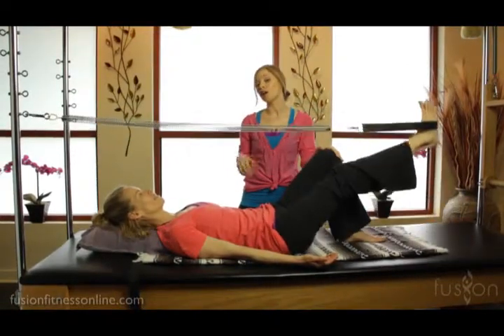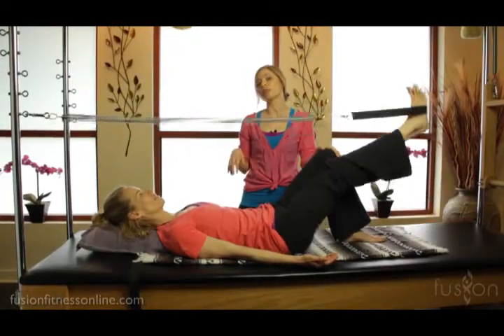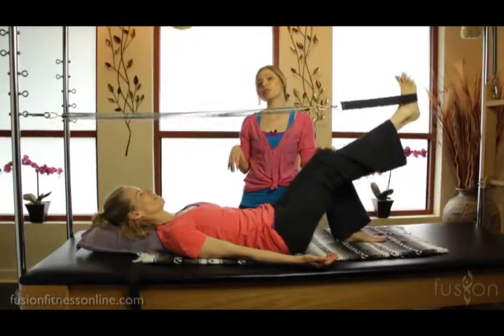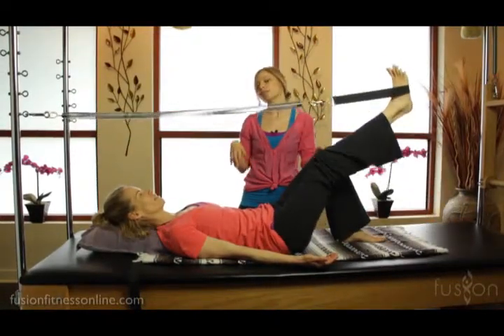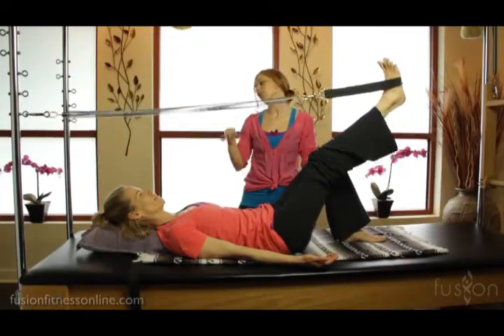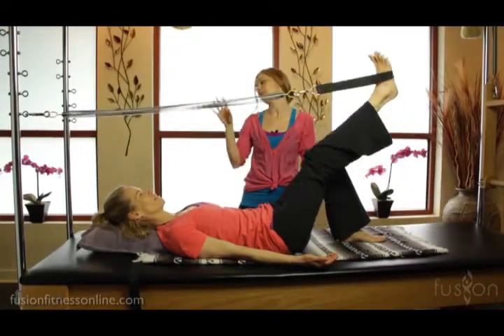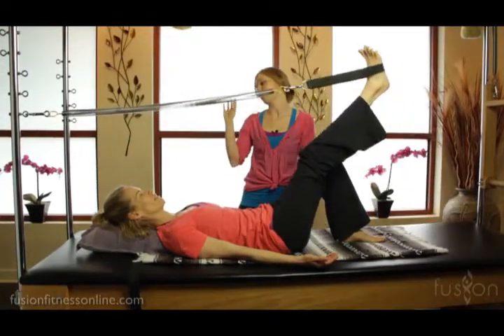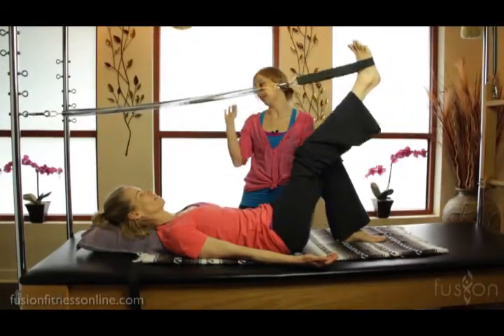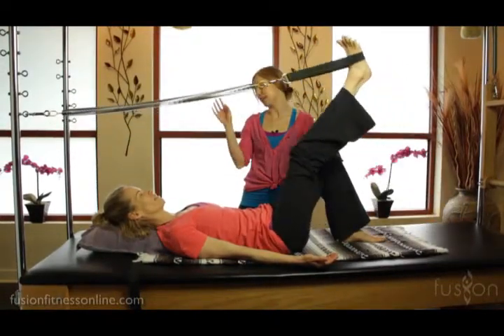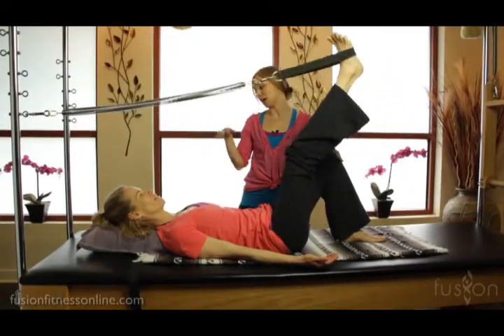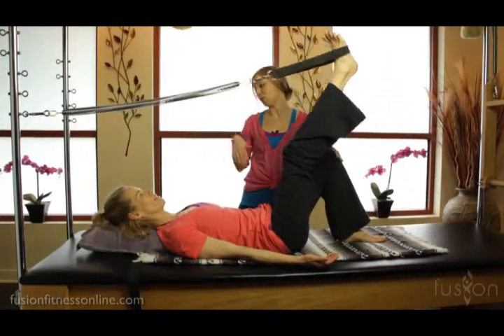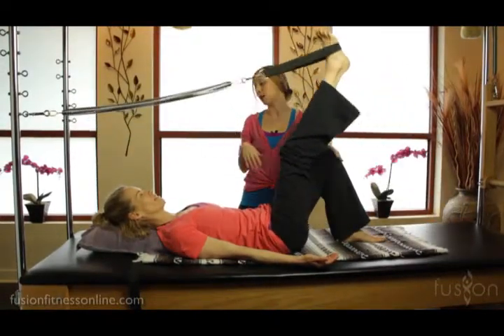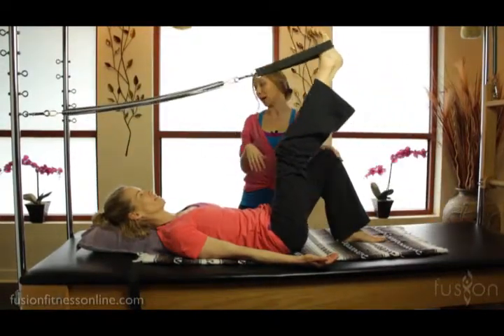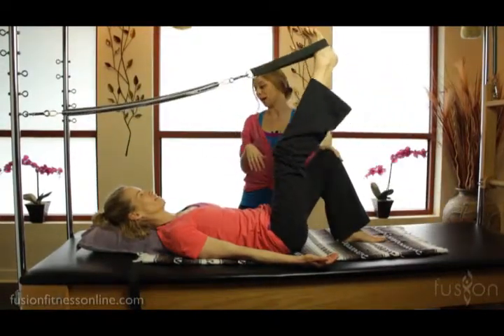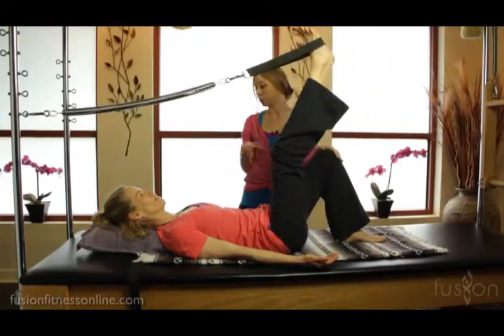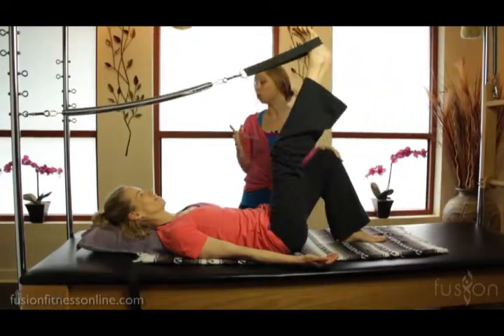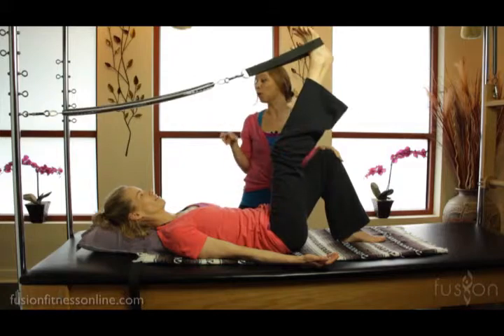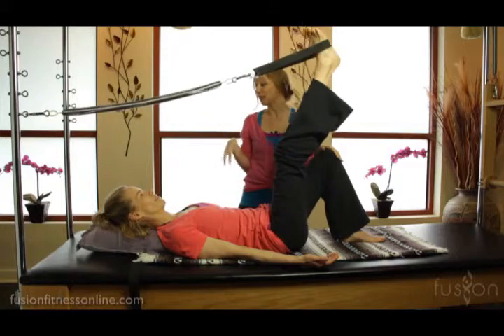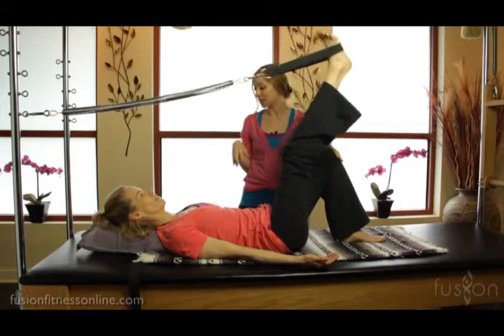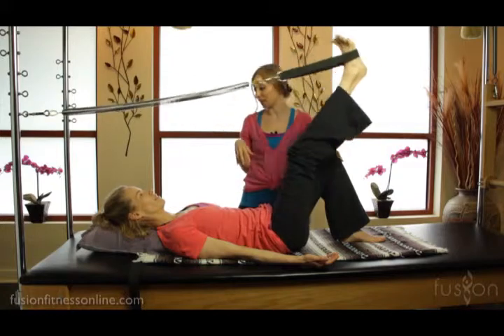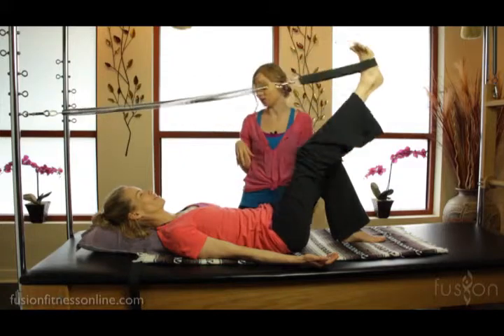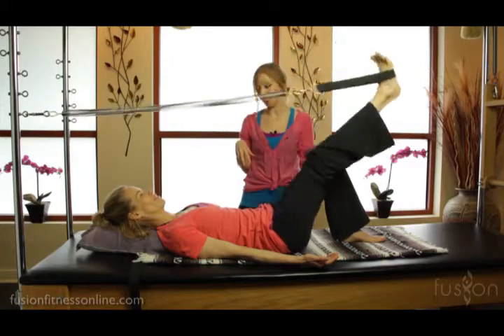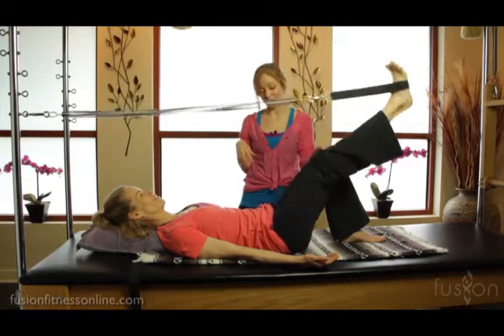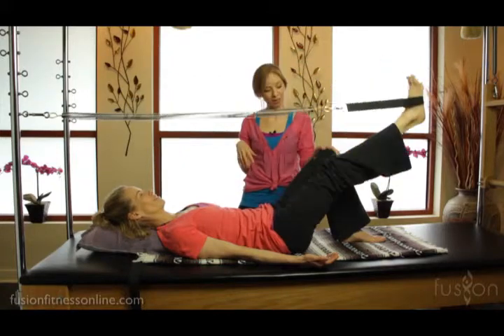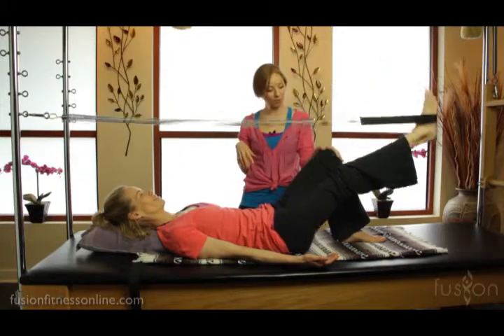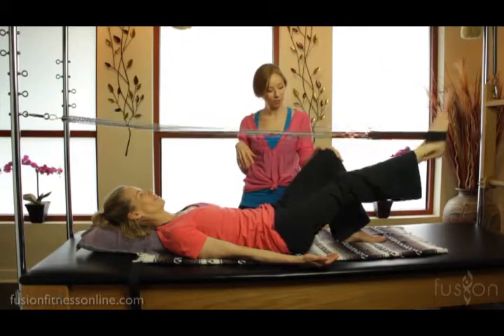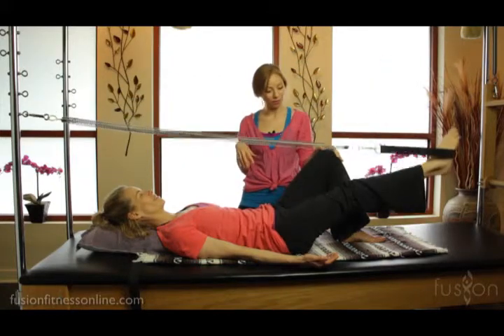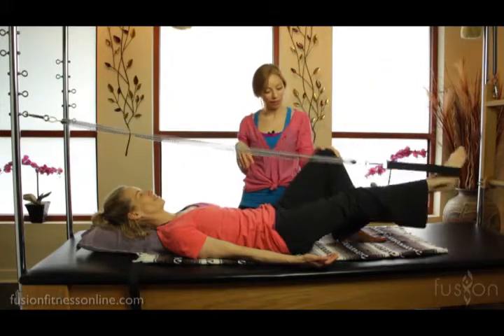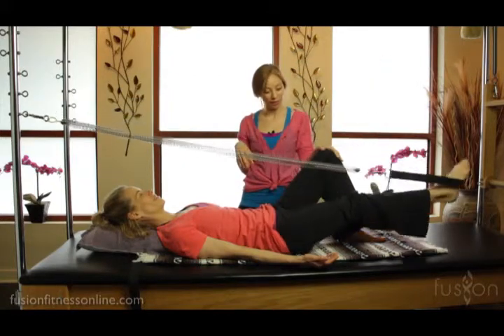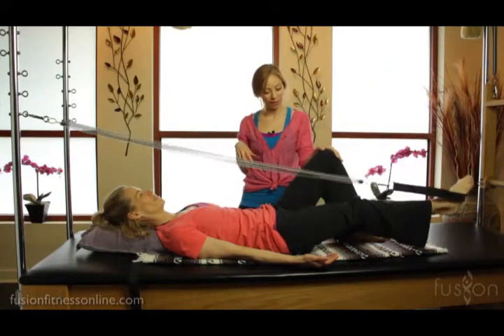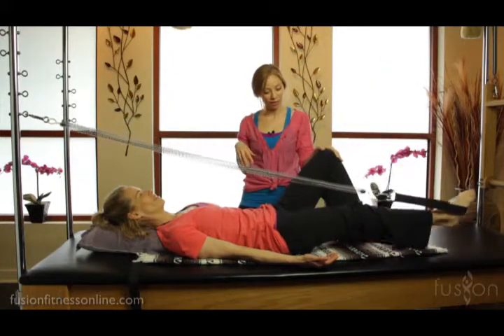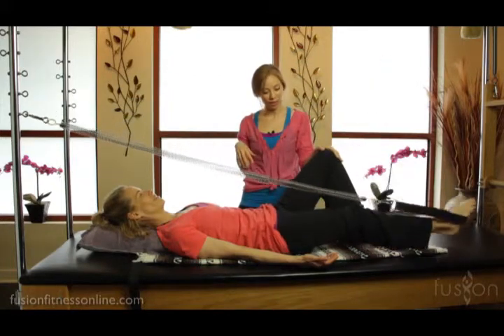But for the most part, this is kind of an easy, unctuous movement for her. There's this nice rebound, buoyant effect. Very good, Jen.